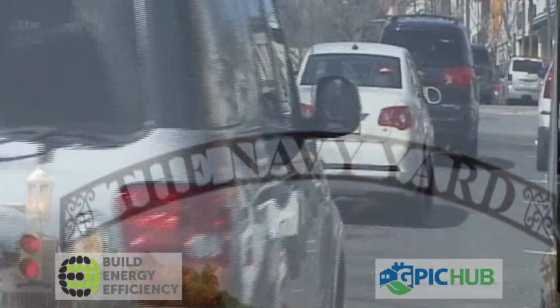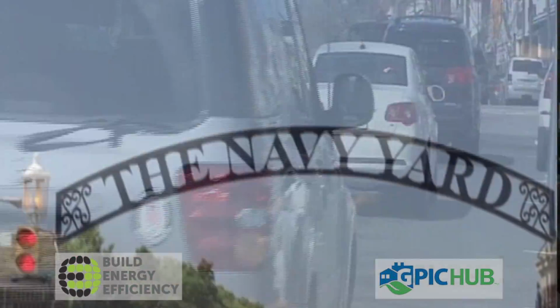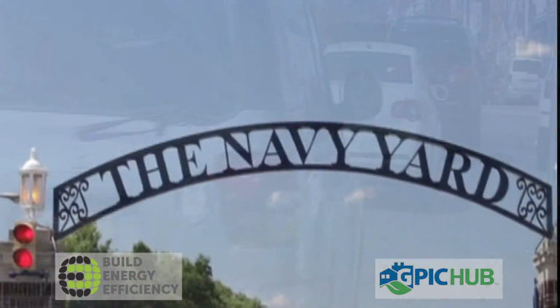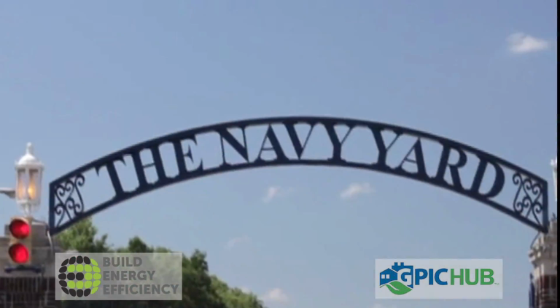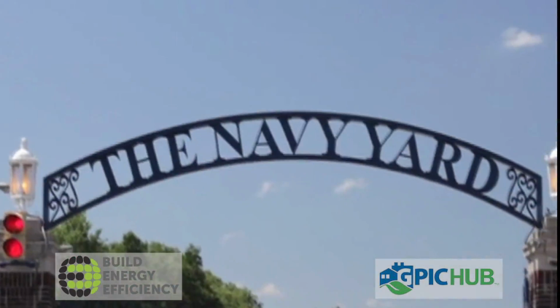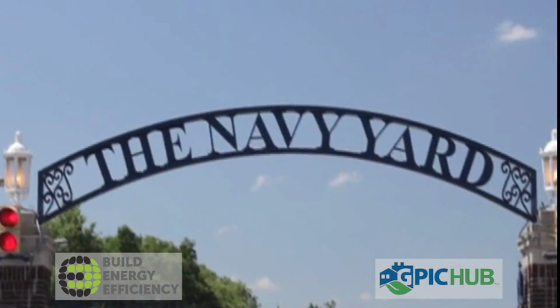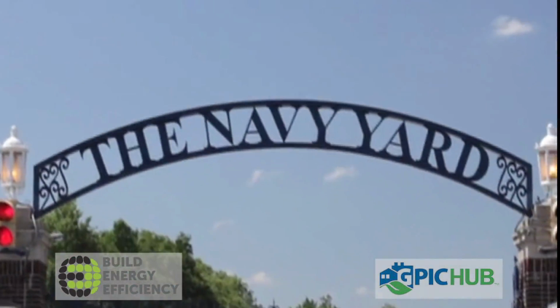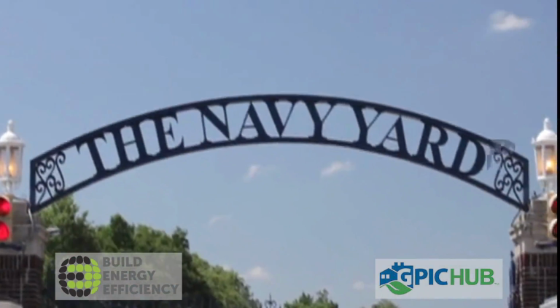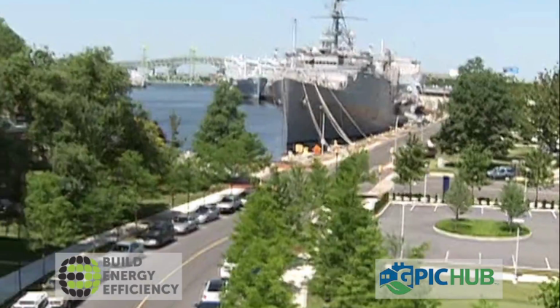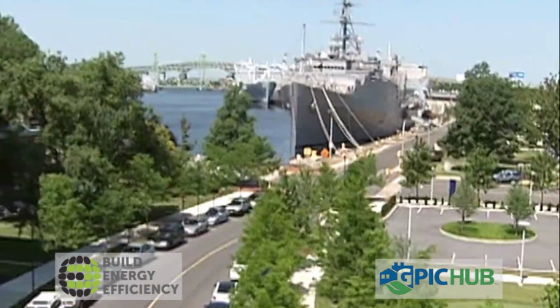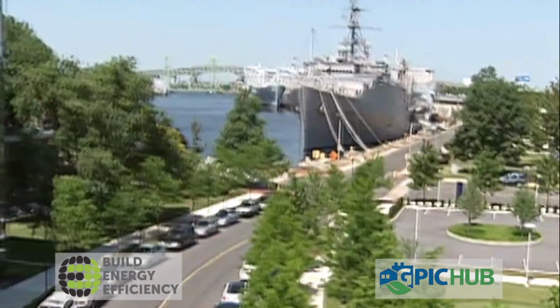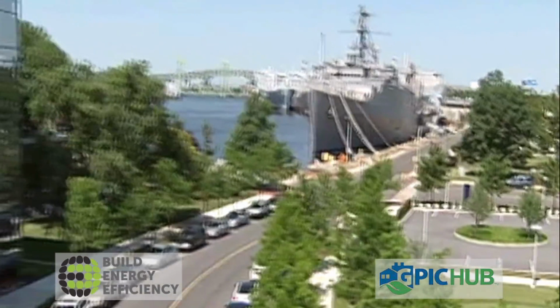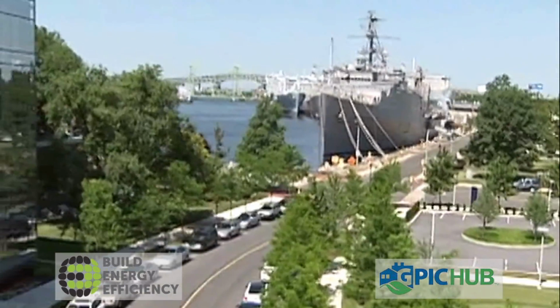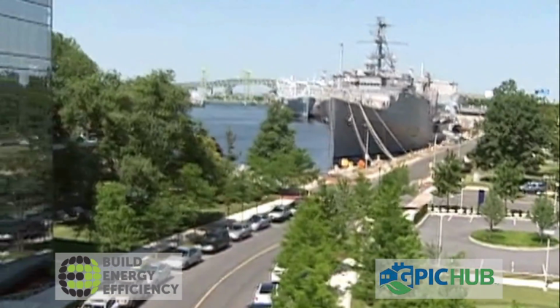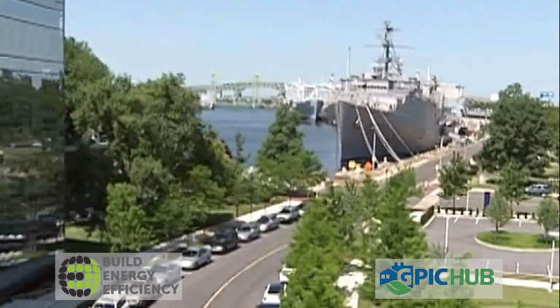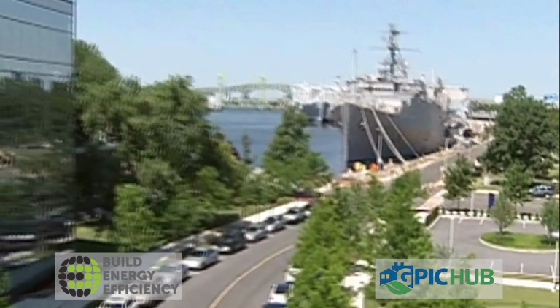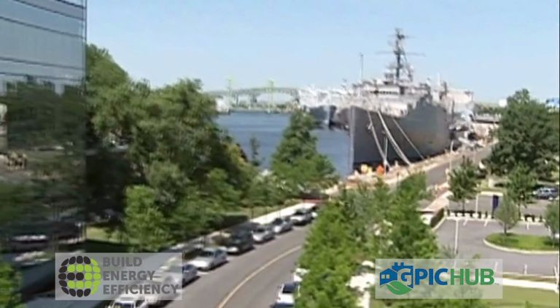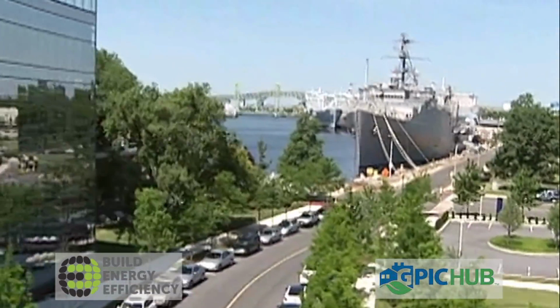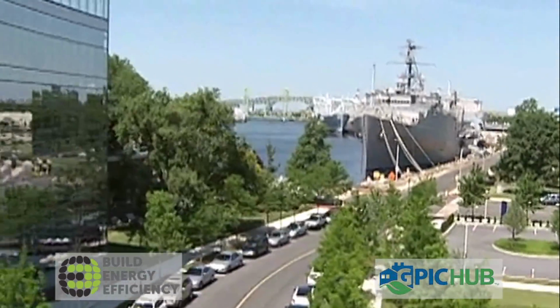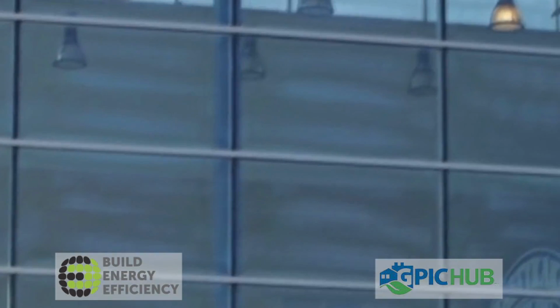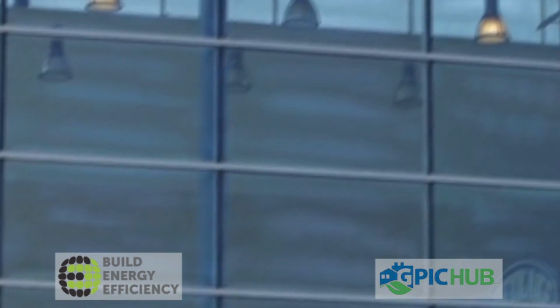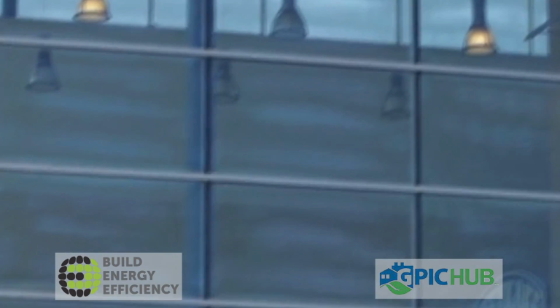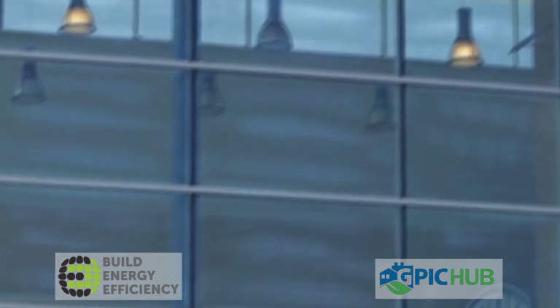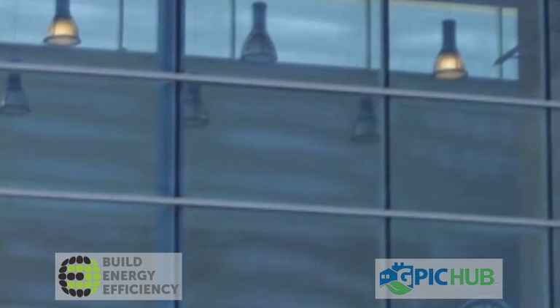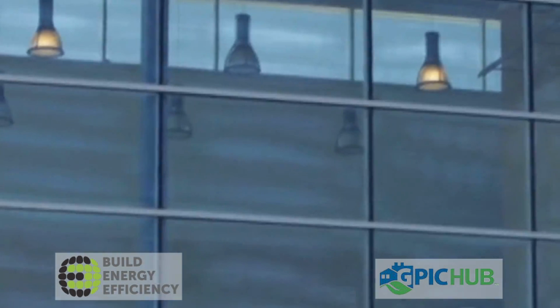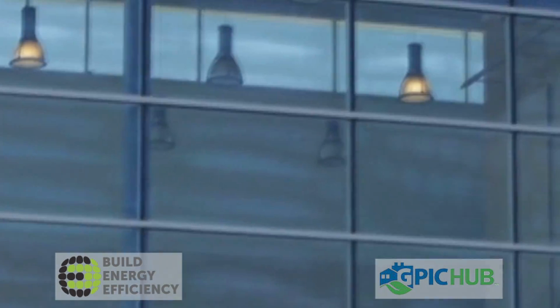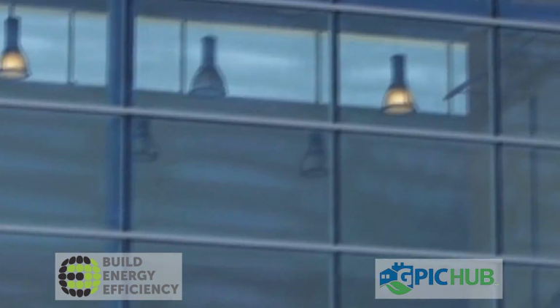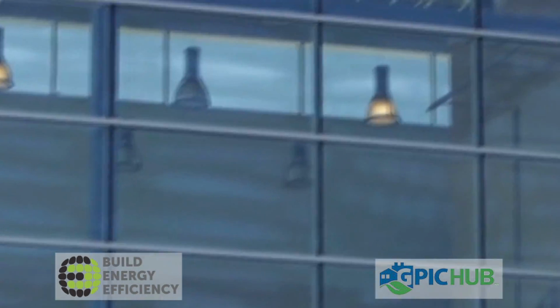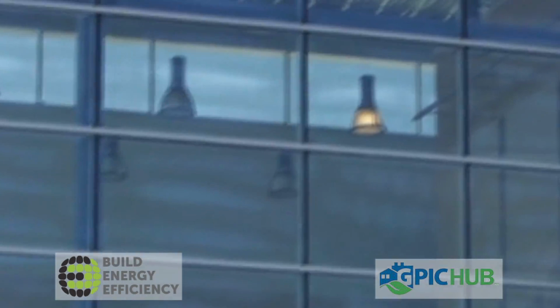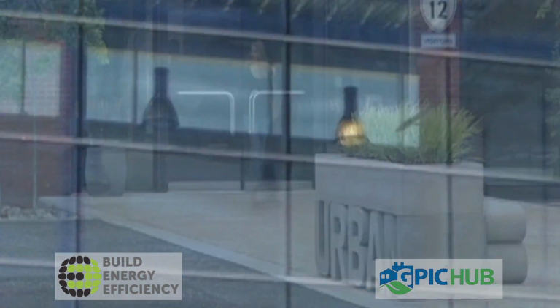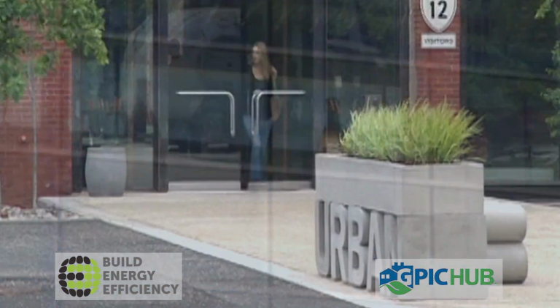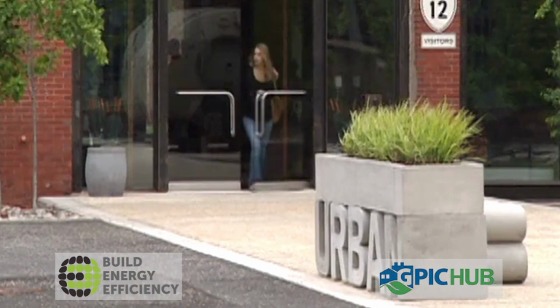Since the Navy Yard is on its own independent electric grid, advances in smart grid technology could also move forward.